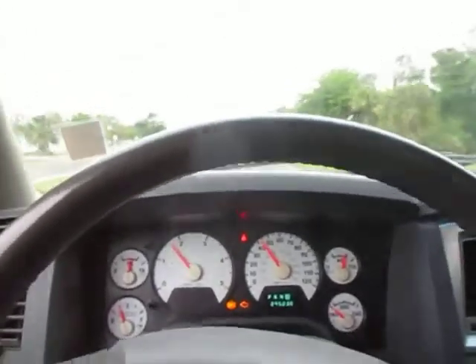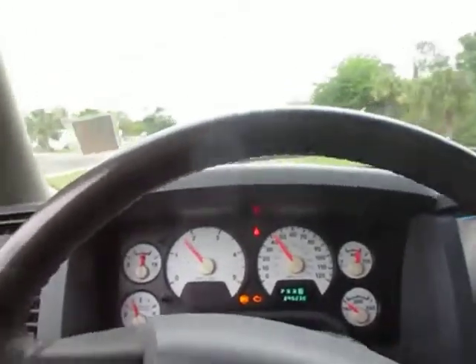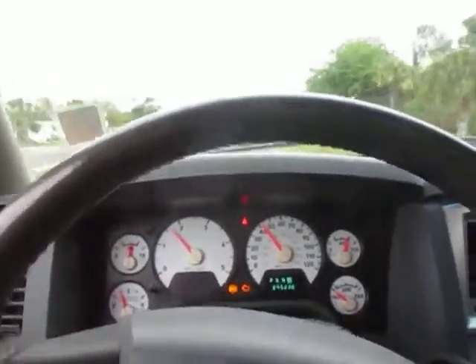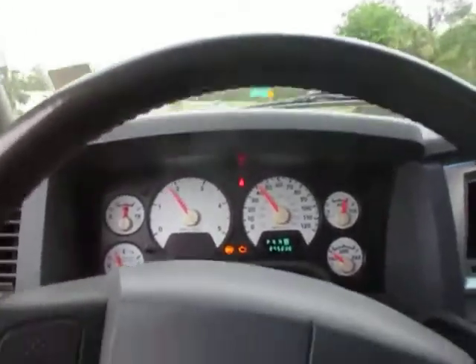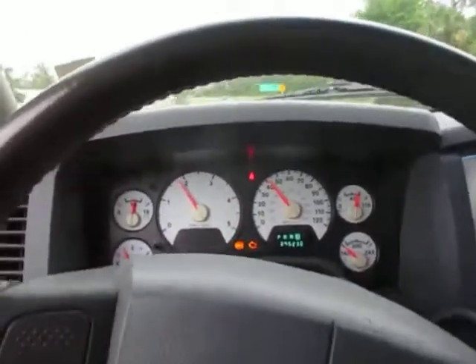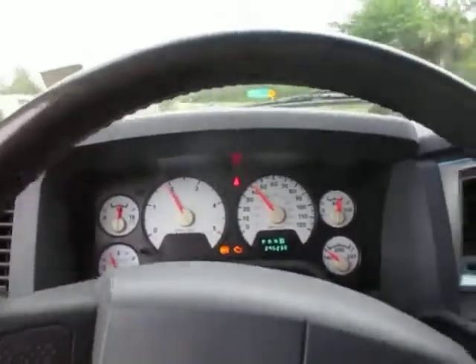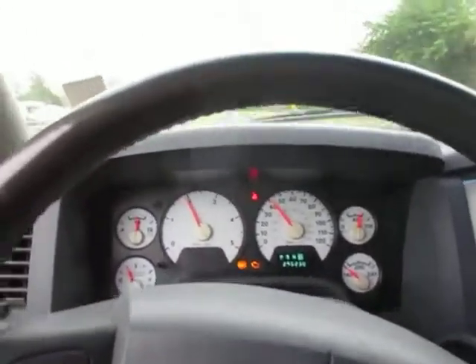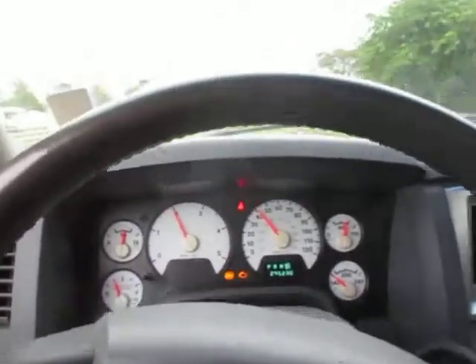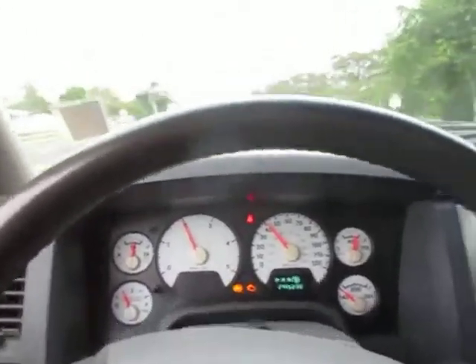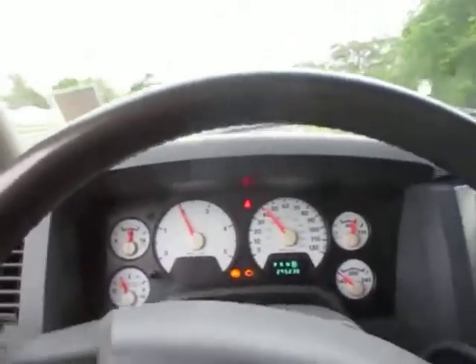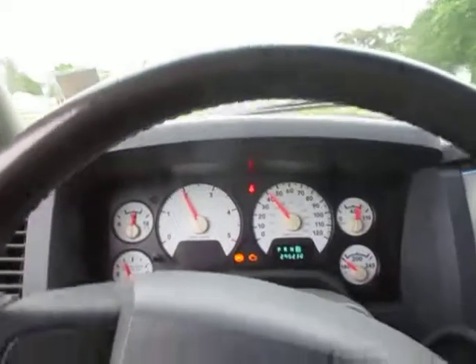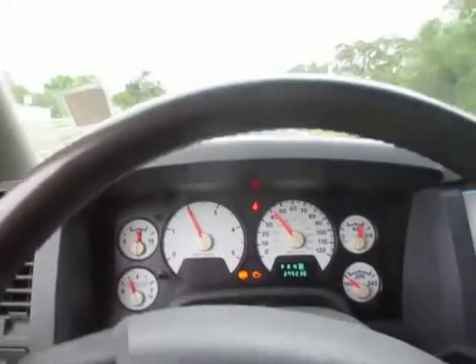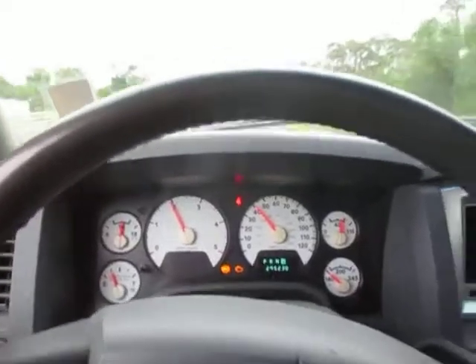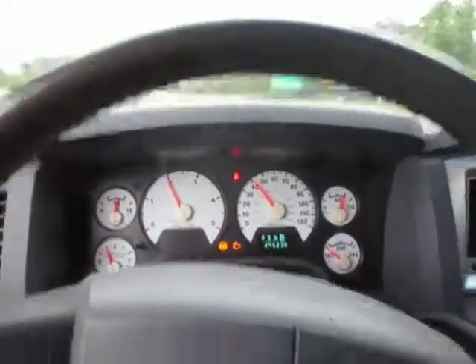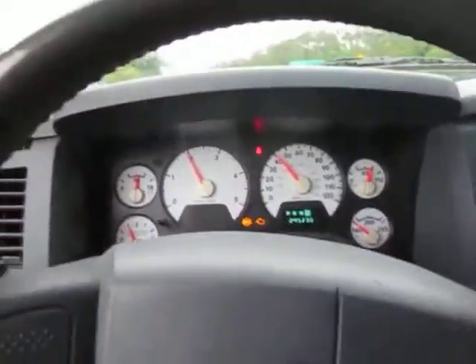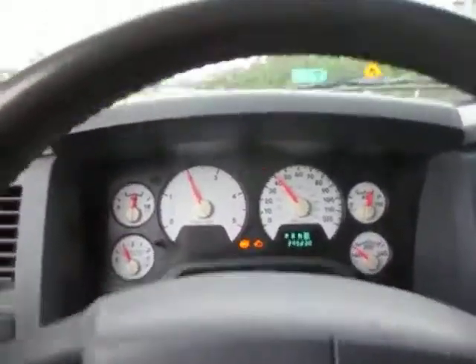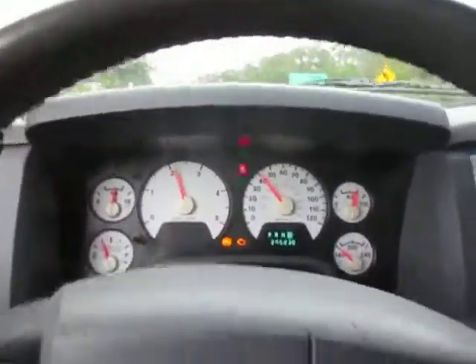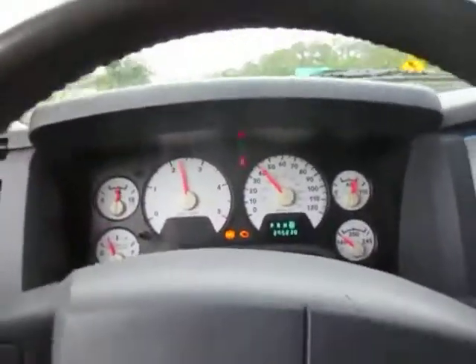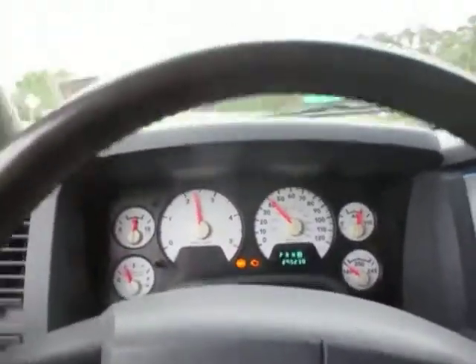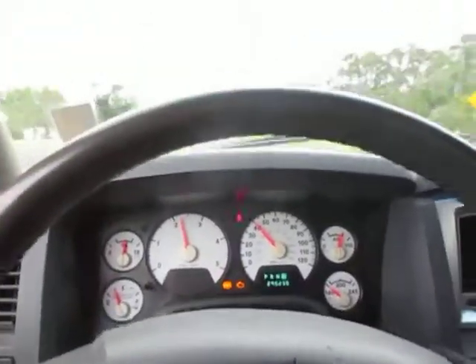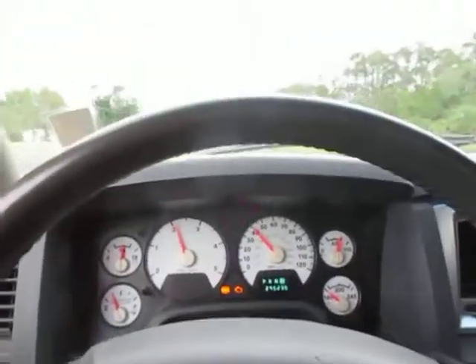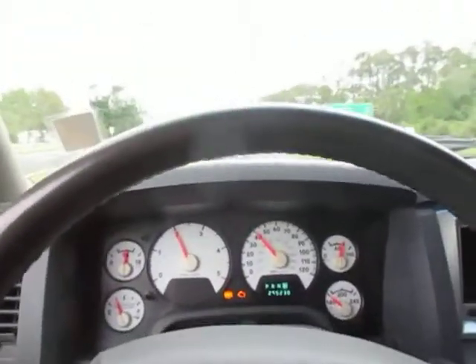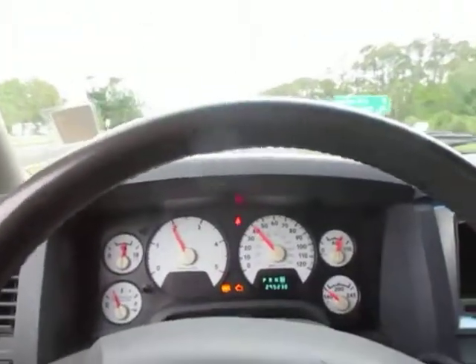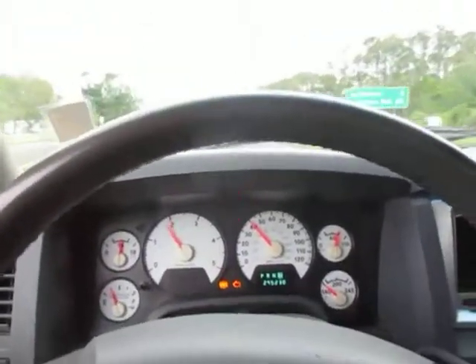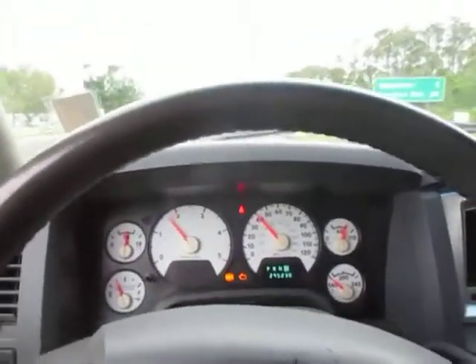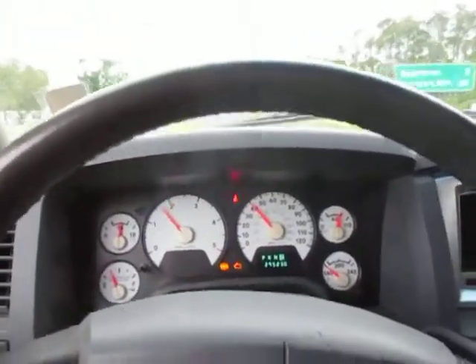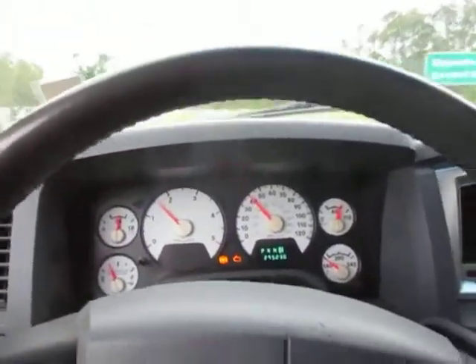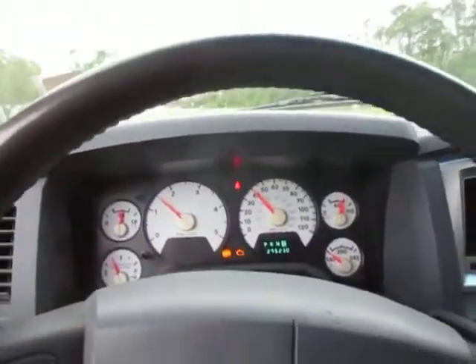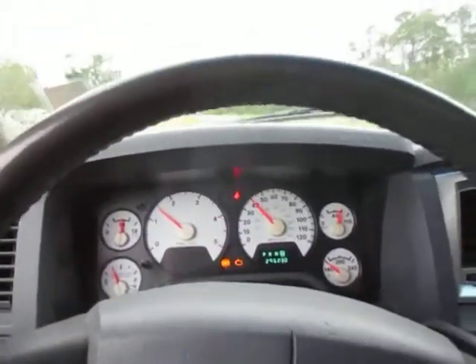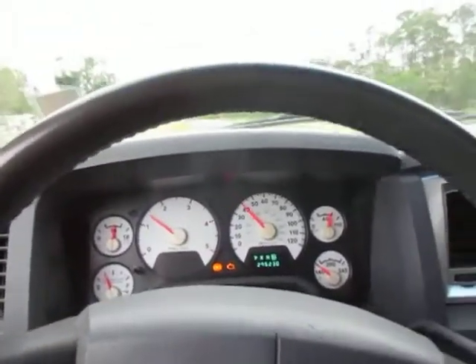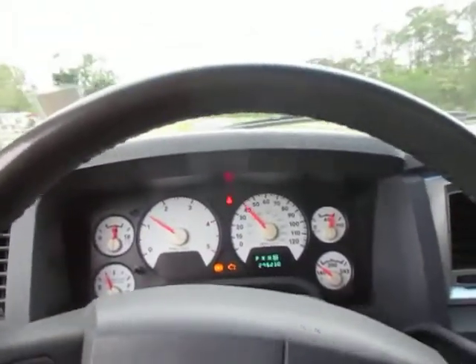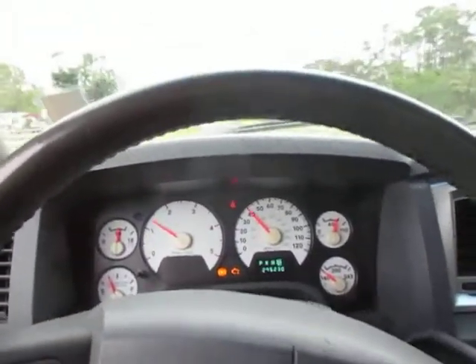I think you can see the torque converter locking and unlocking as I'm going up the road.